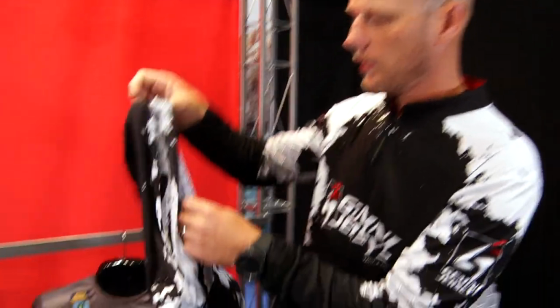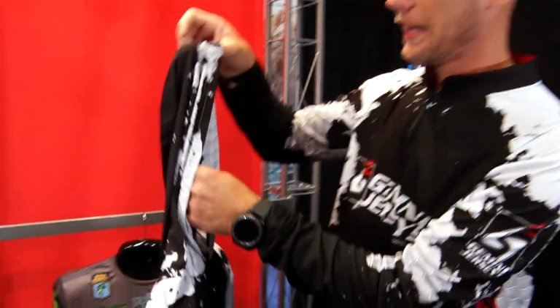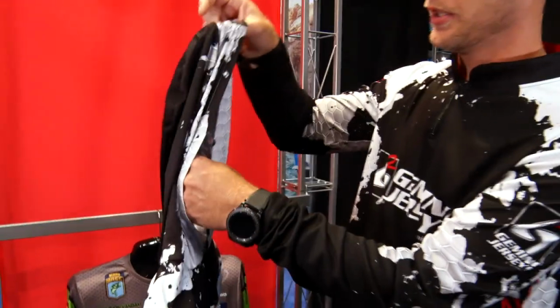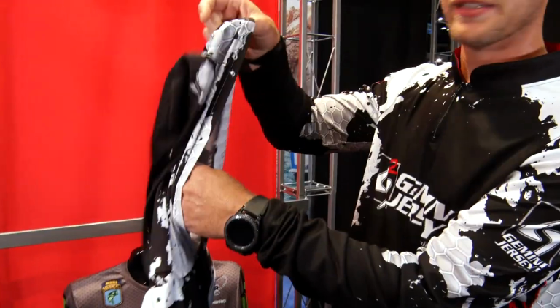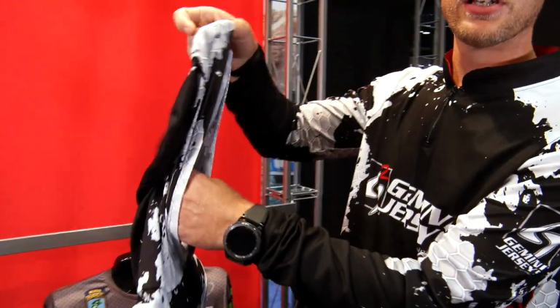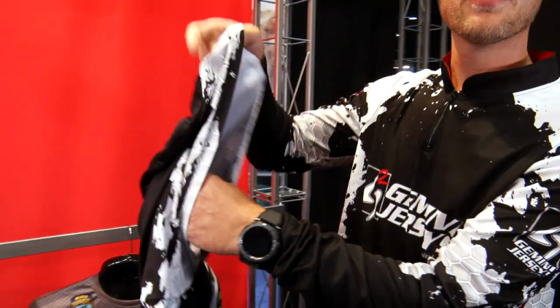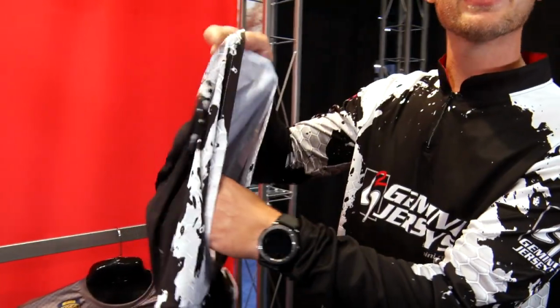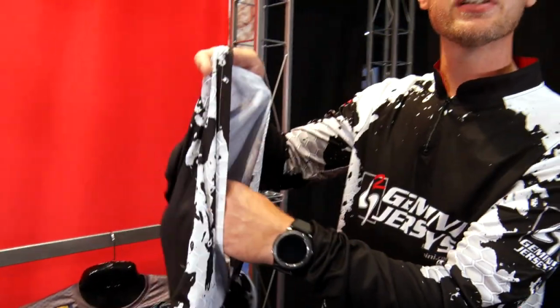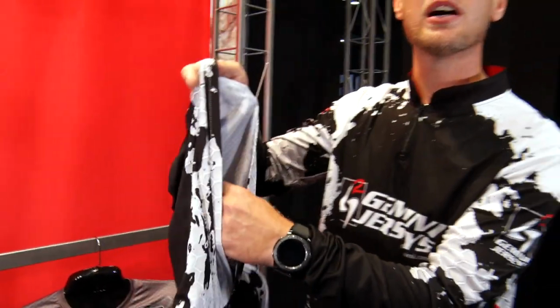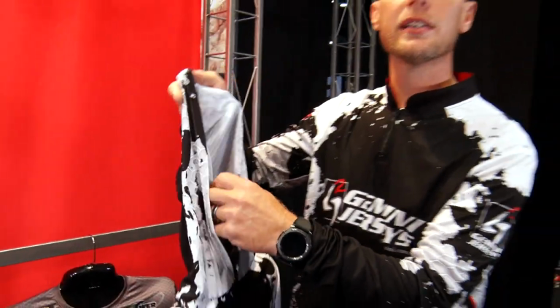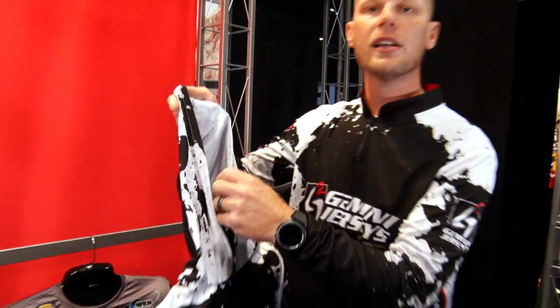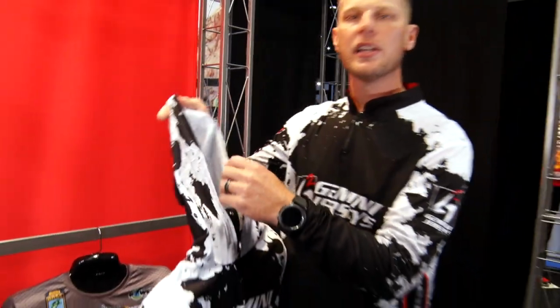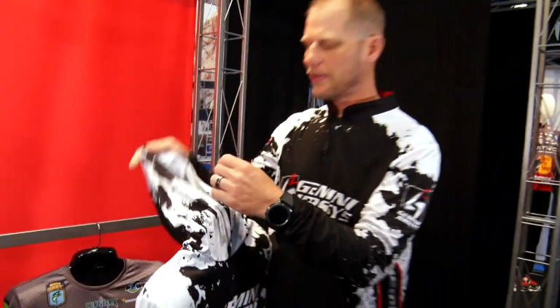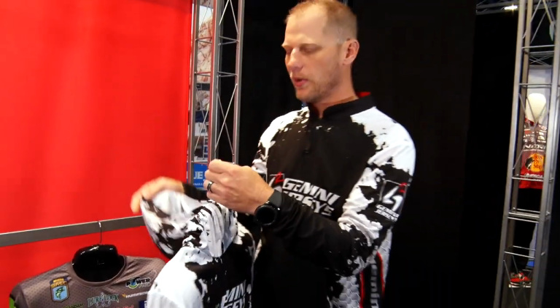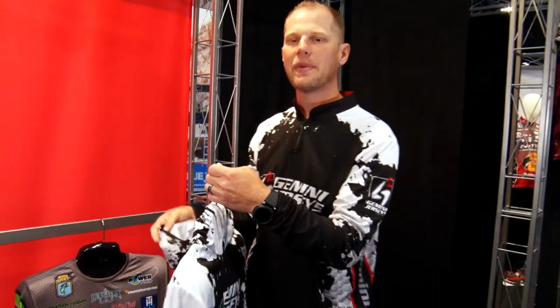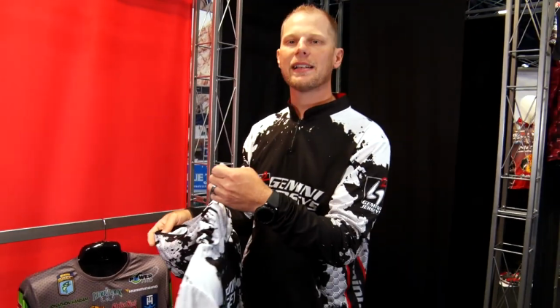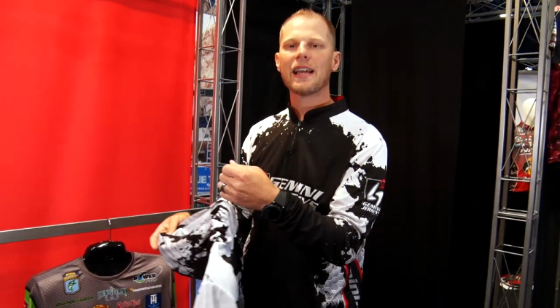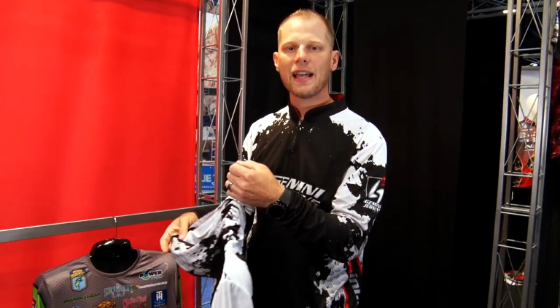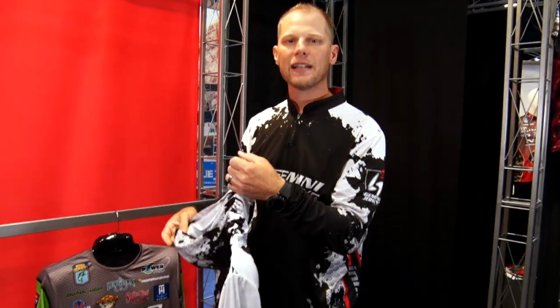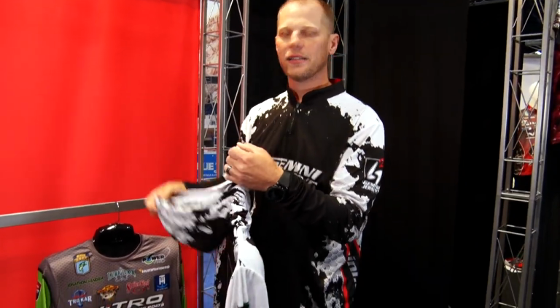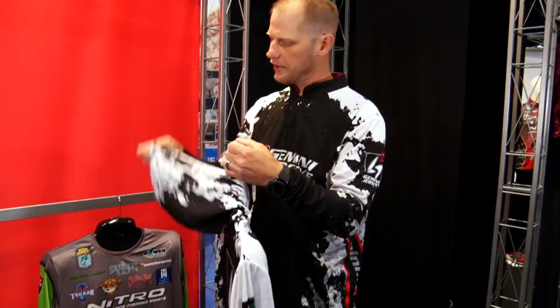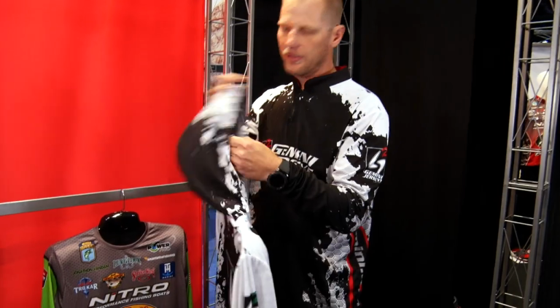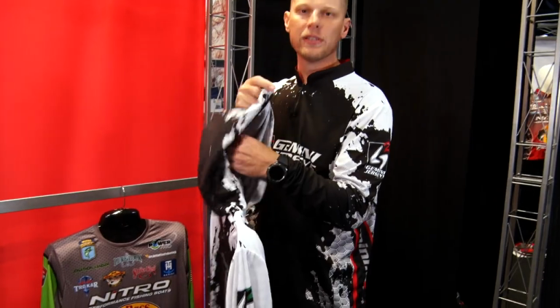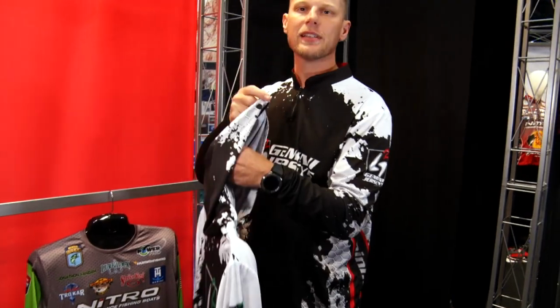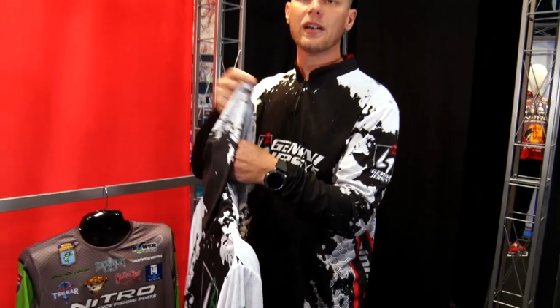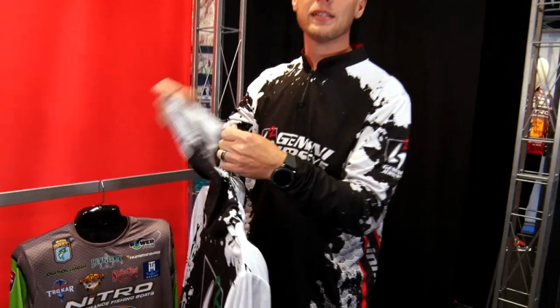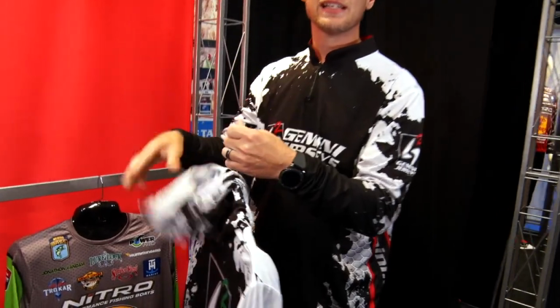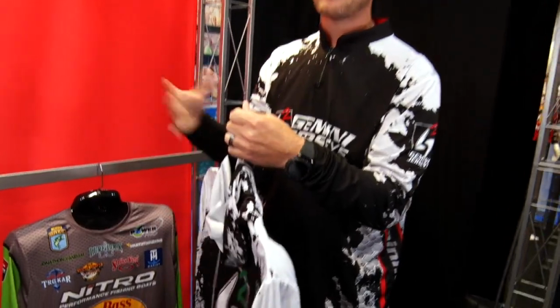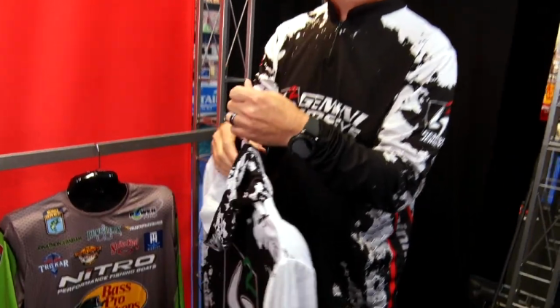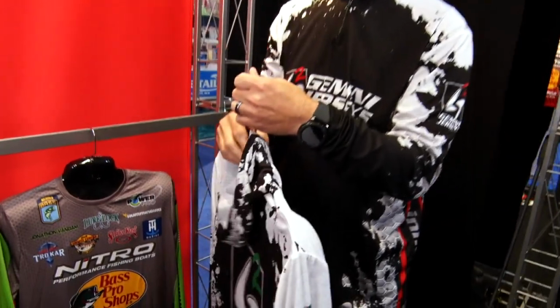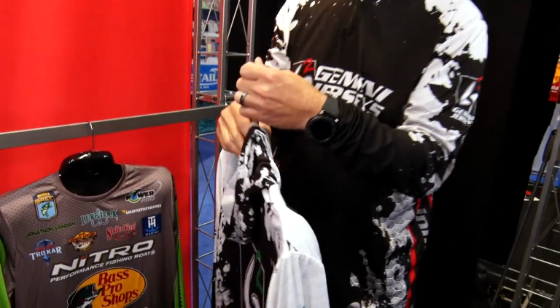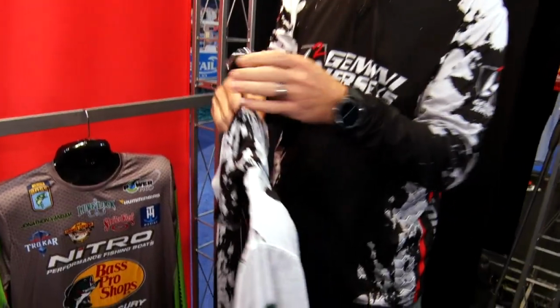We've got the hood so you can put the hood on. You don't have to worry about a neck gaiter — just throw this on. It keeps the sun off you.